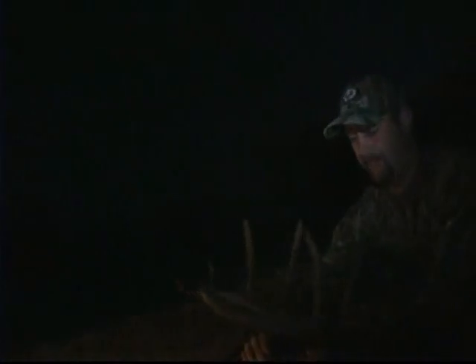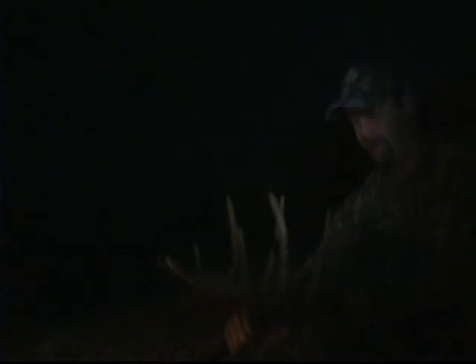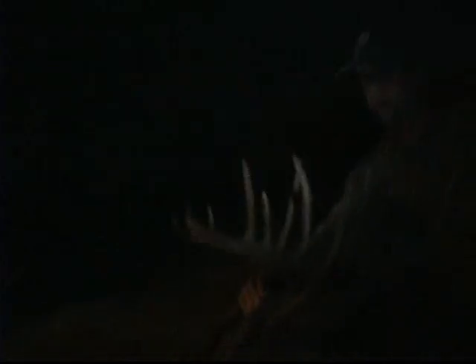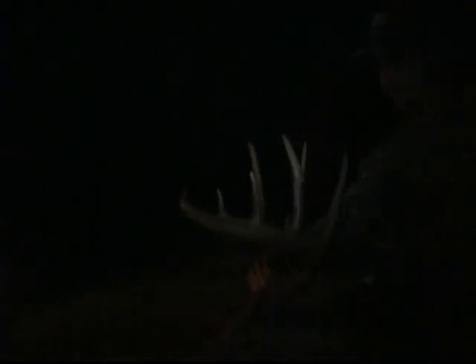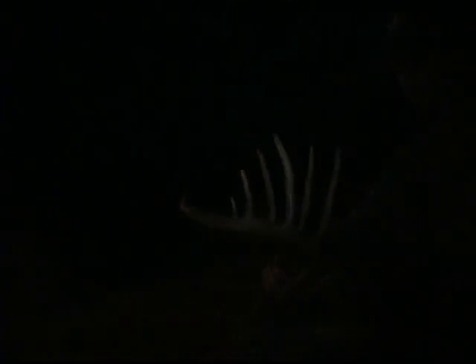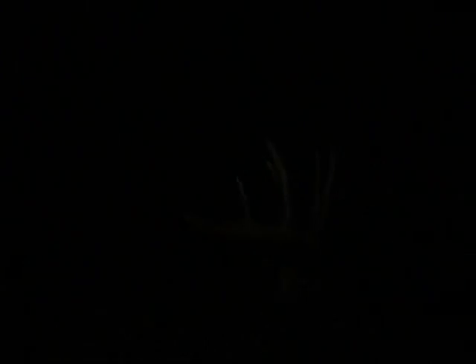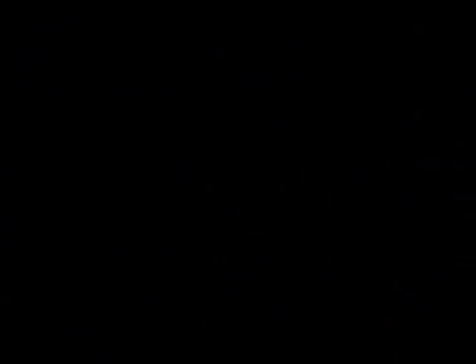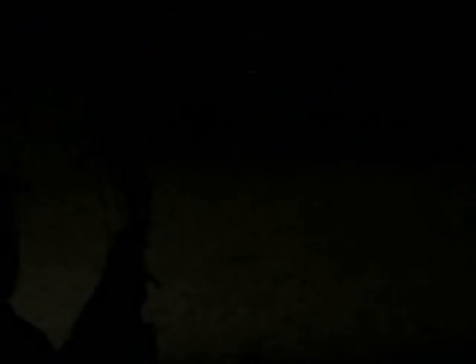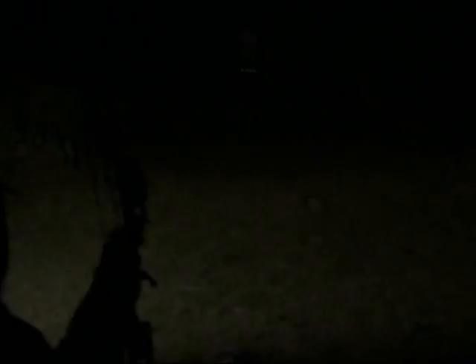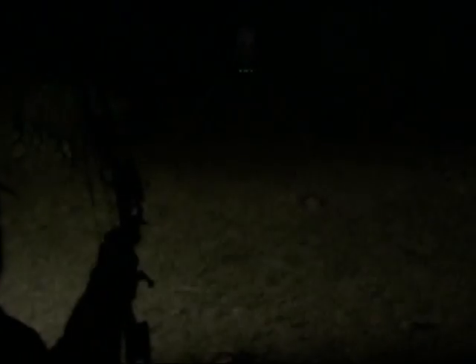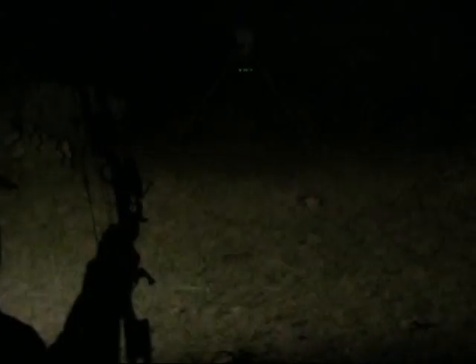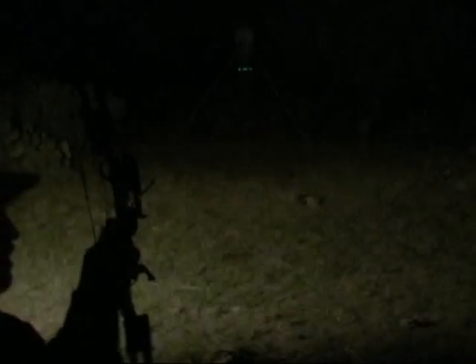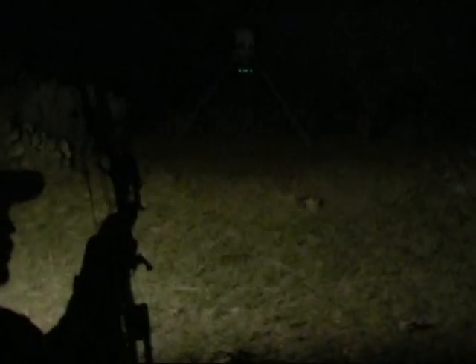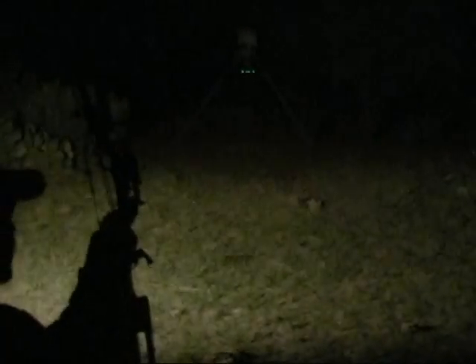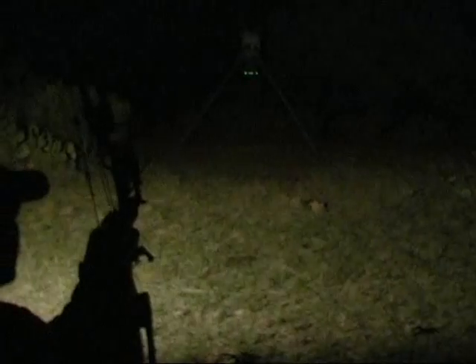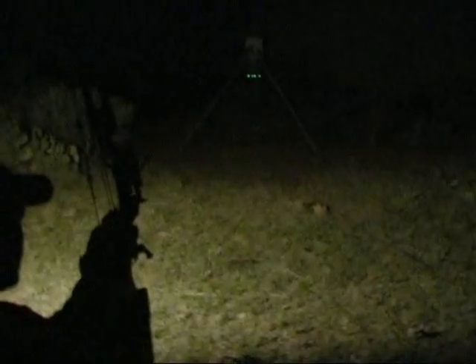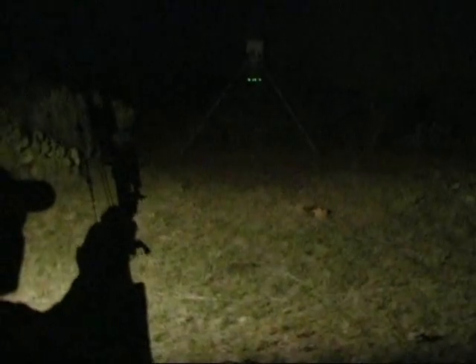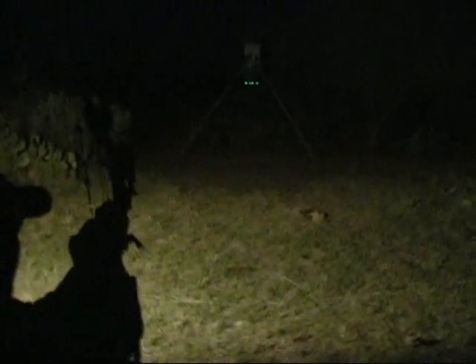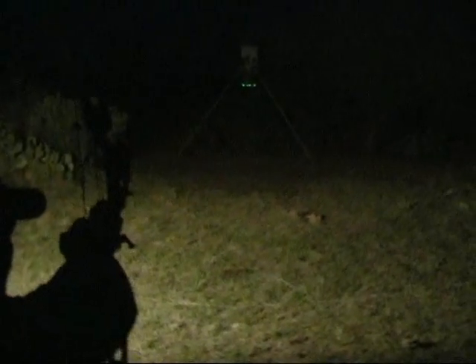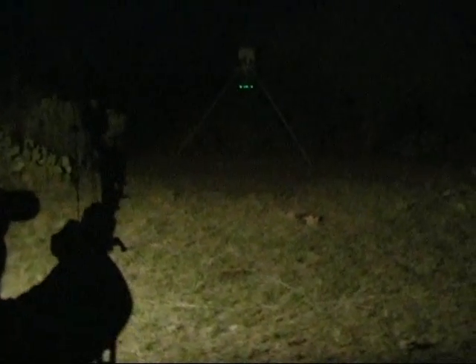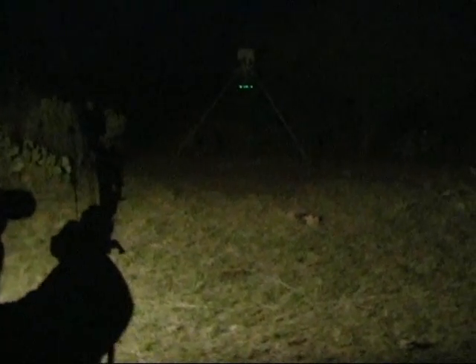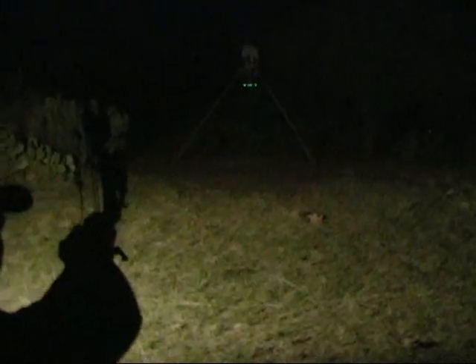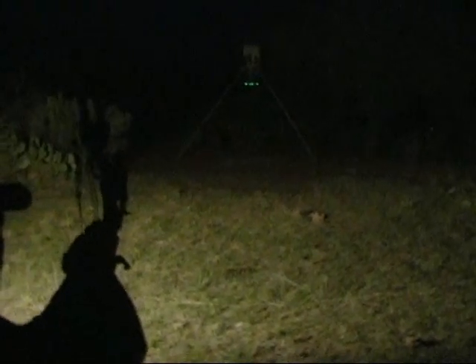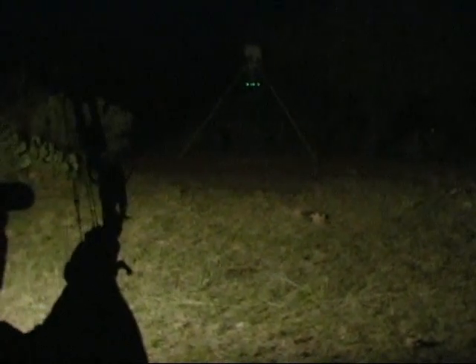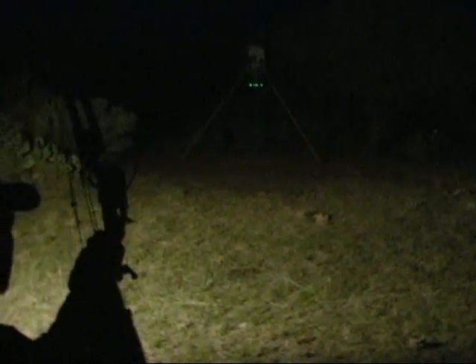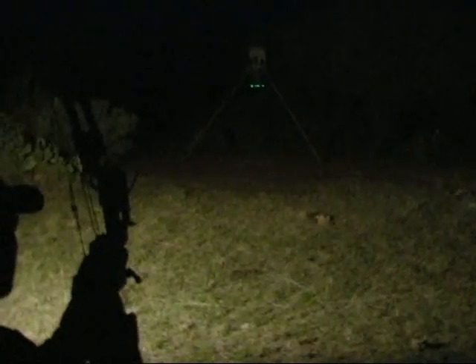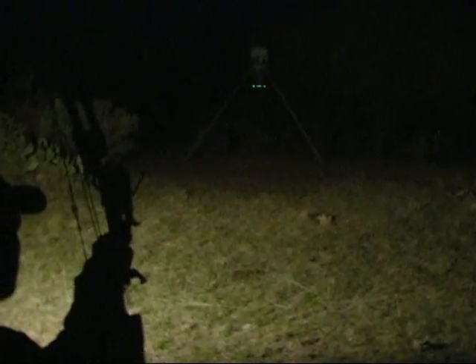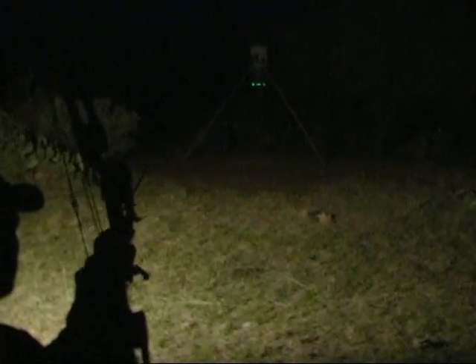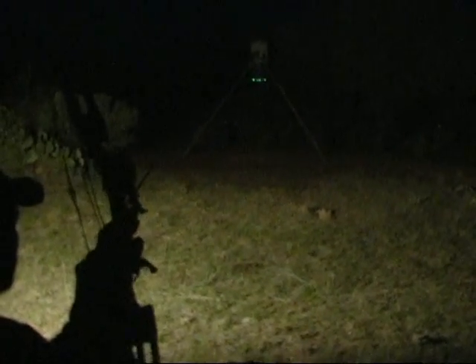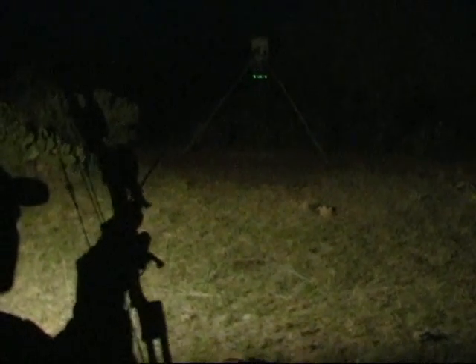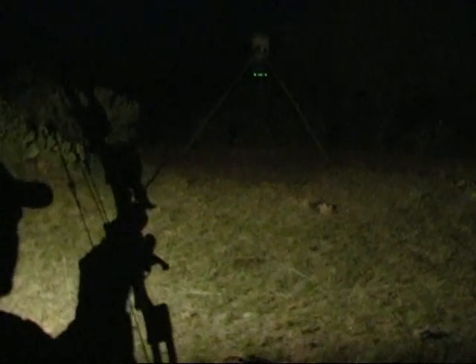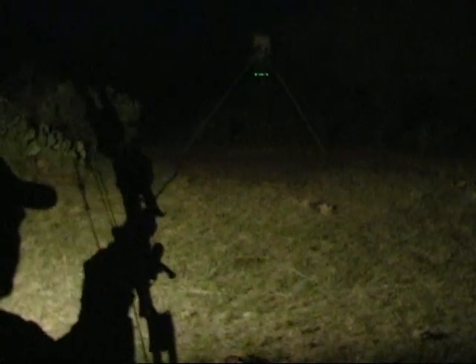Now let's join veteran bow hunter and stand designer Wayne Prejean as he hunts hogs underneath the Illumitax feeder lights.